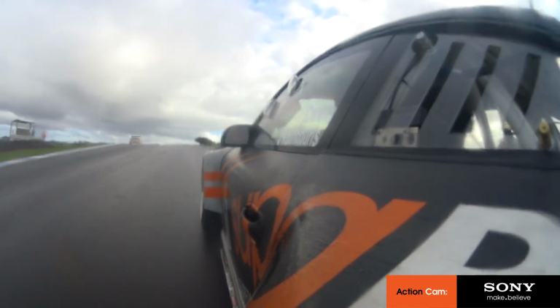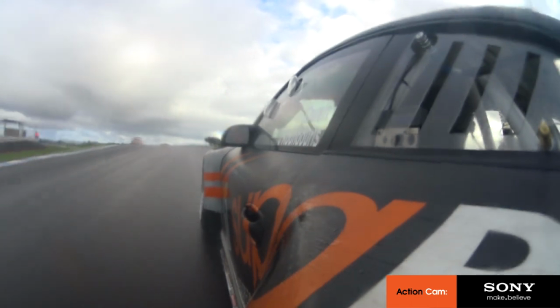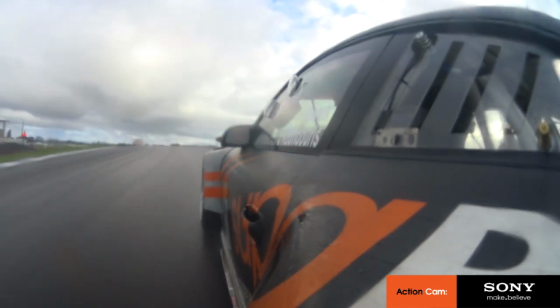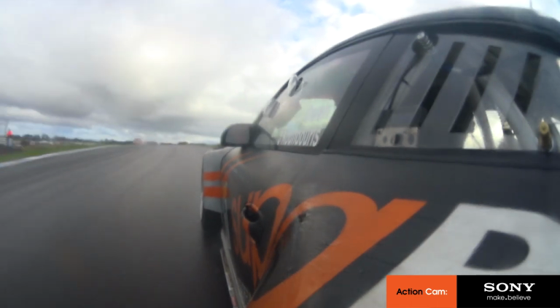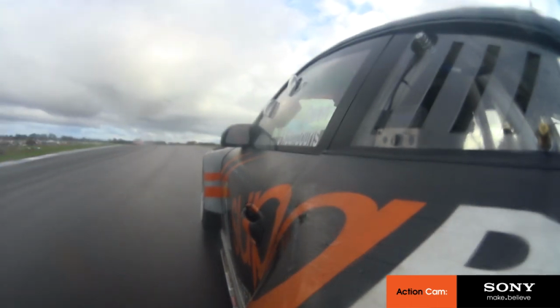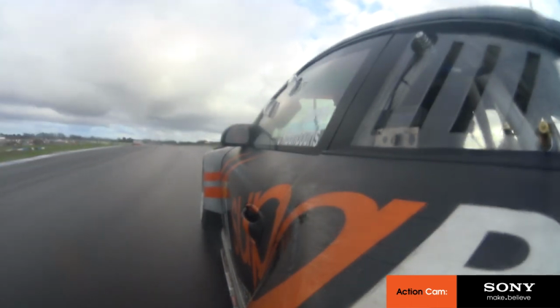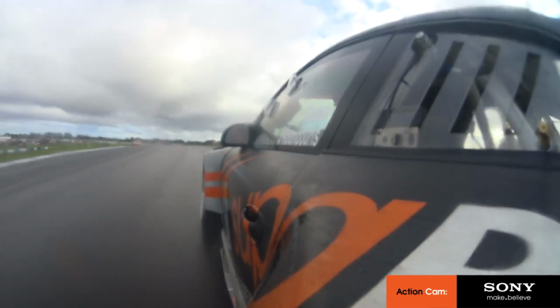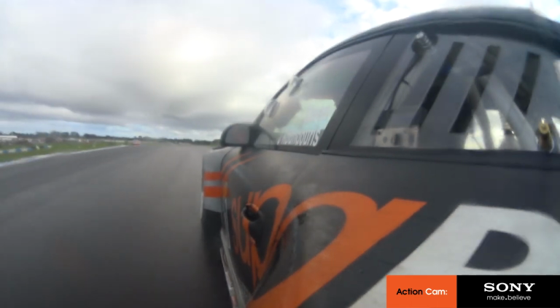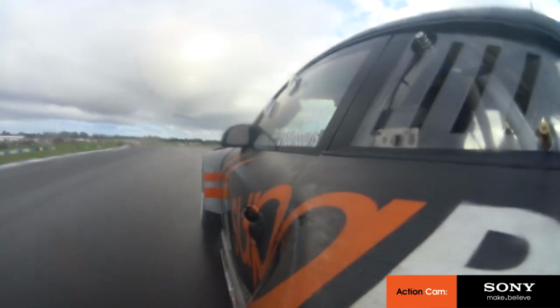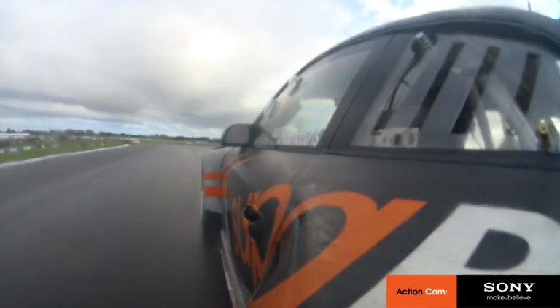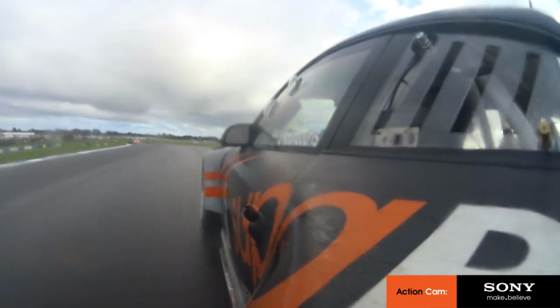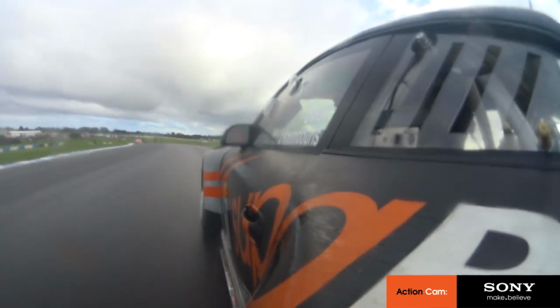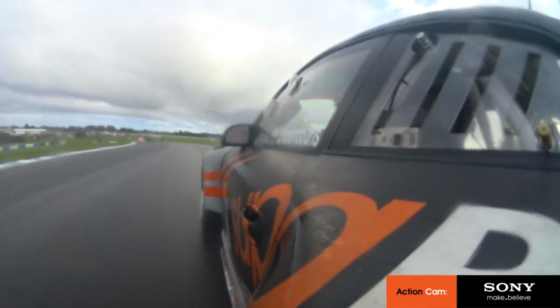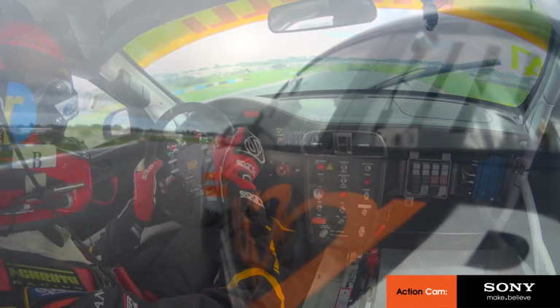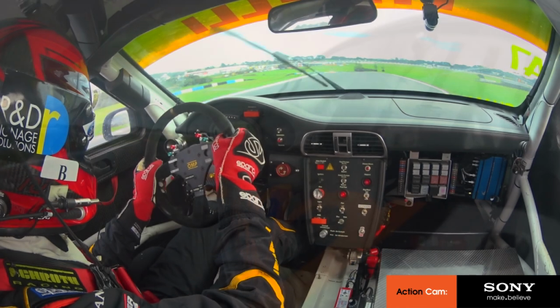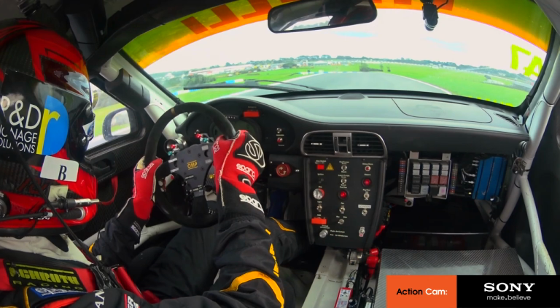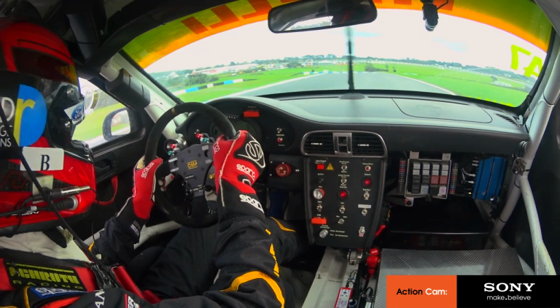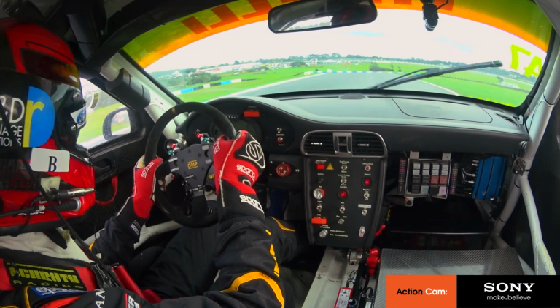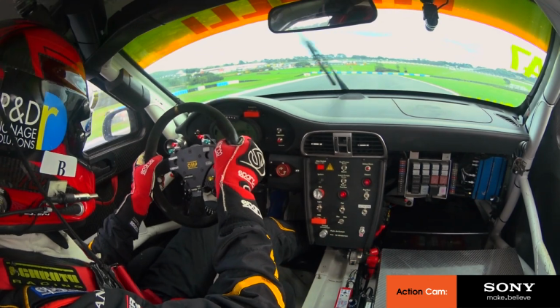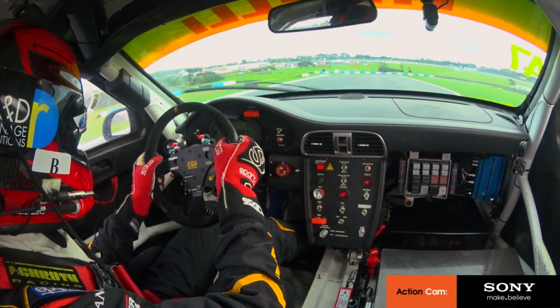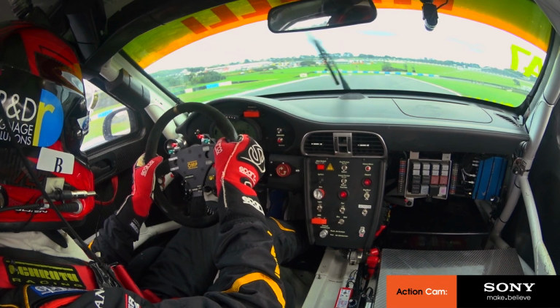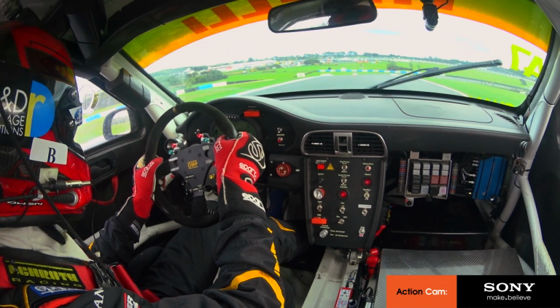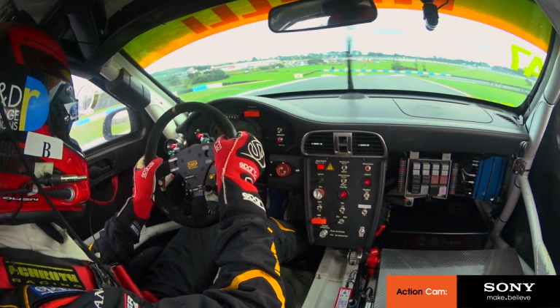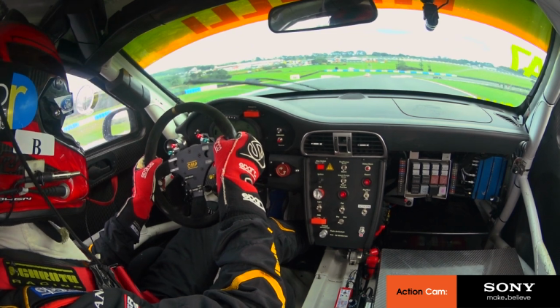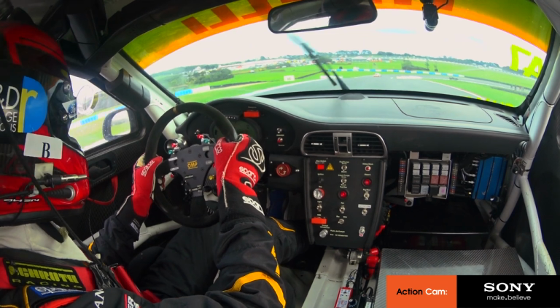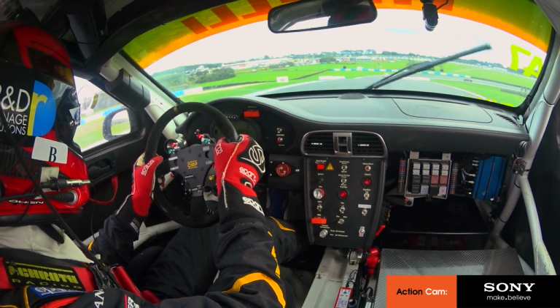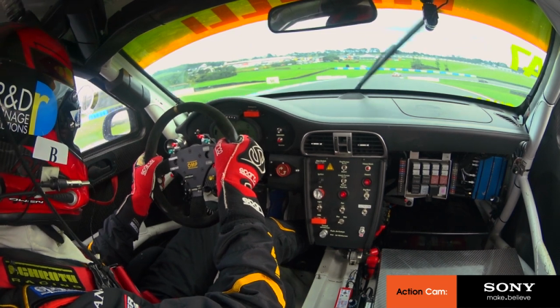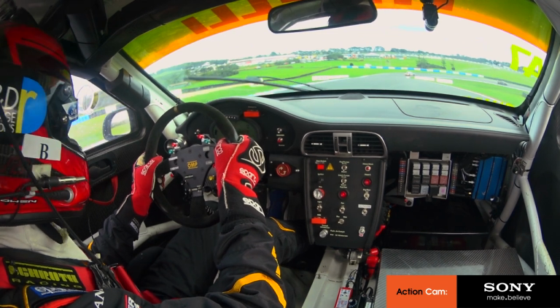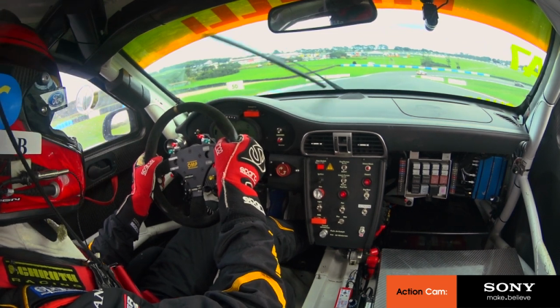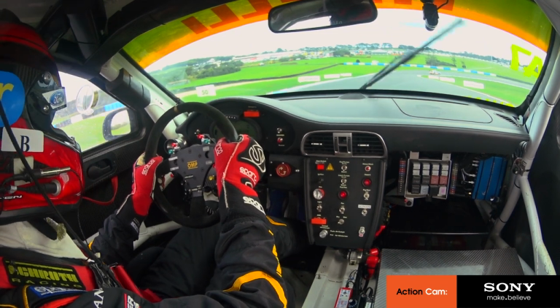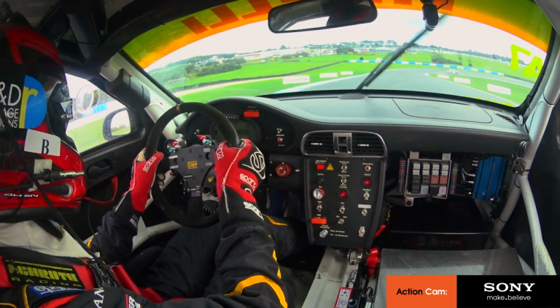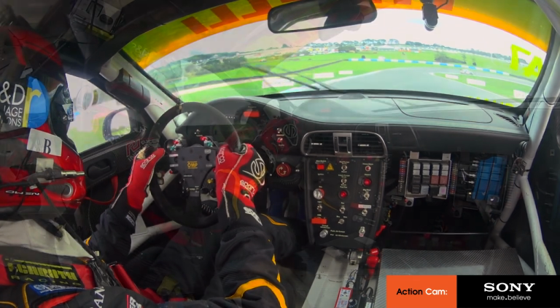Hi, I'm Steve Owen. Here we are at Phillip Island Raceway in a Porsche GT3R, about to do a lap of qualifying. Let's see how we go.